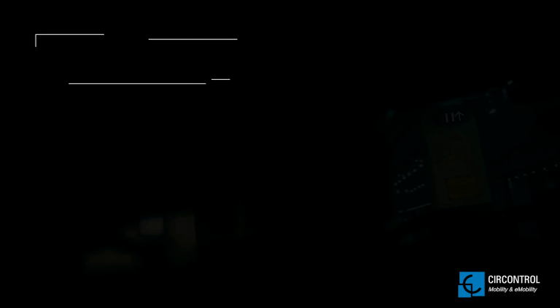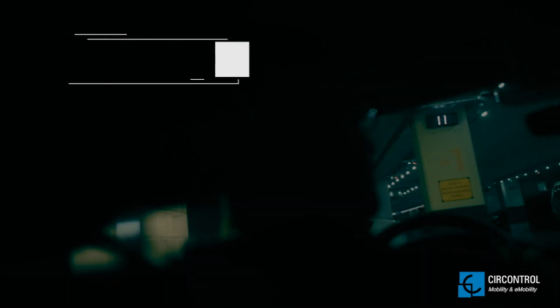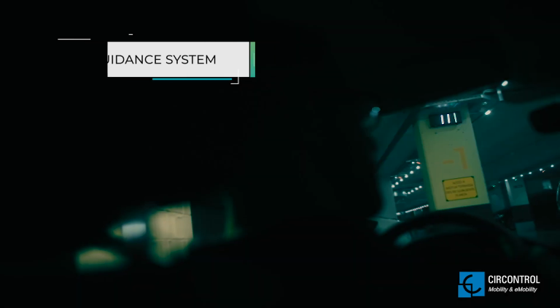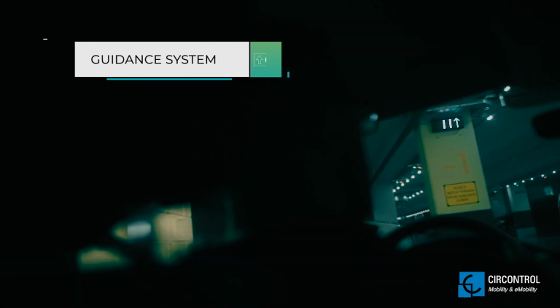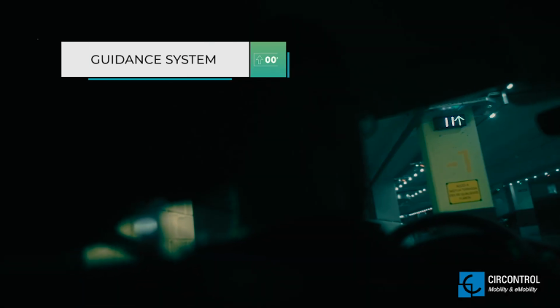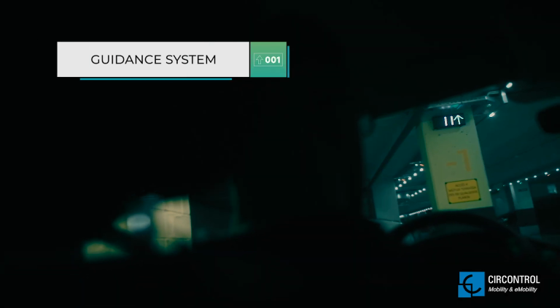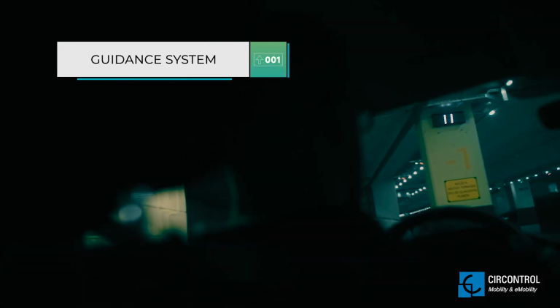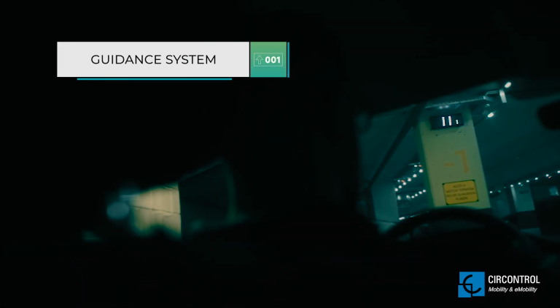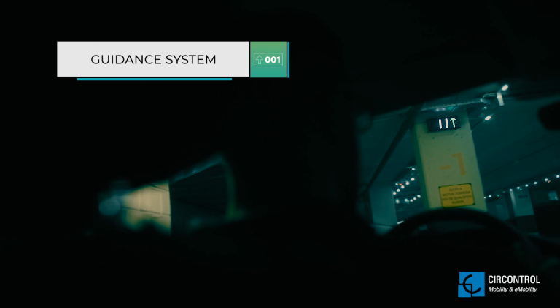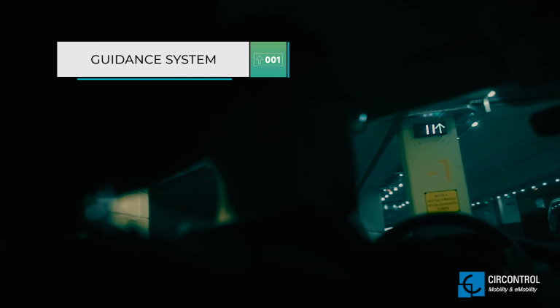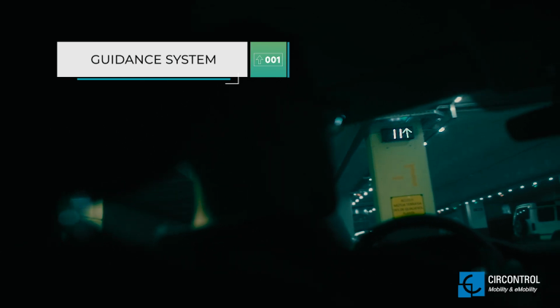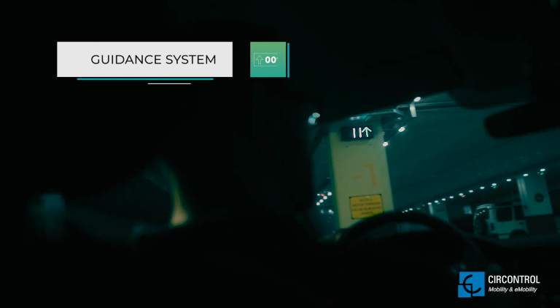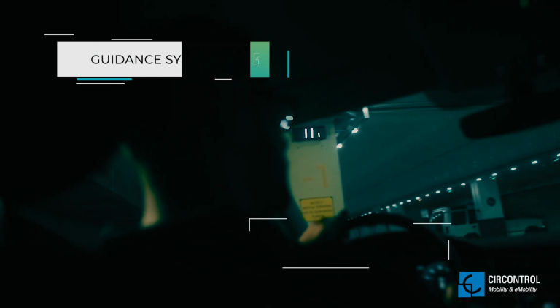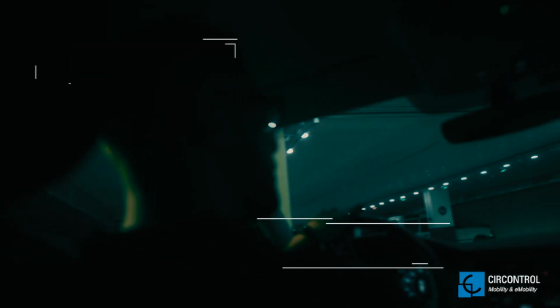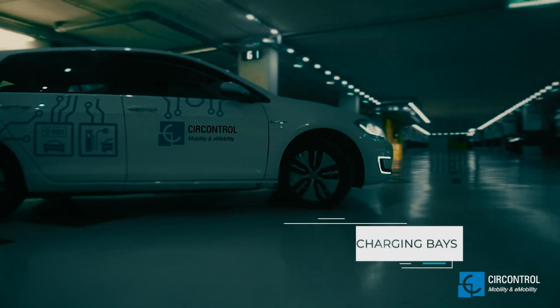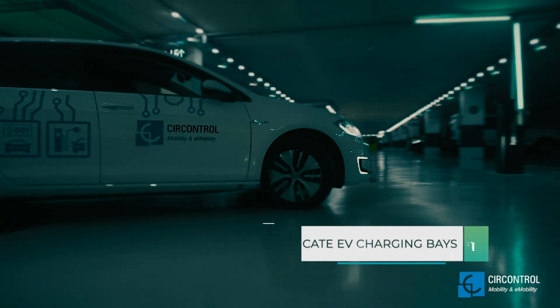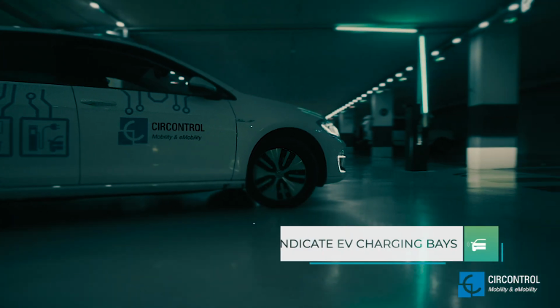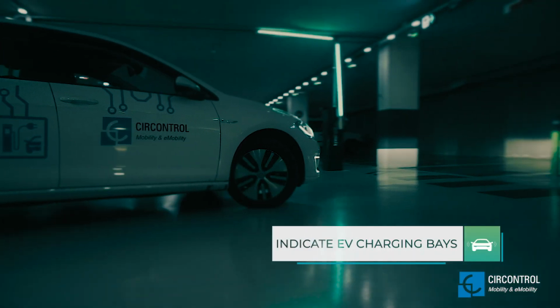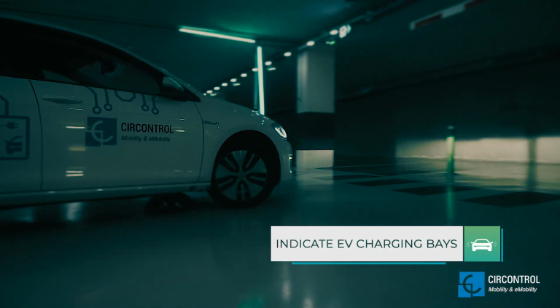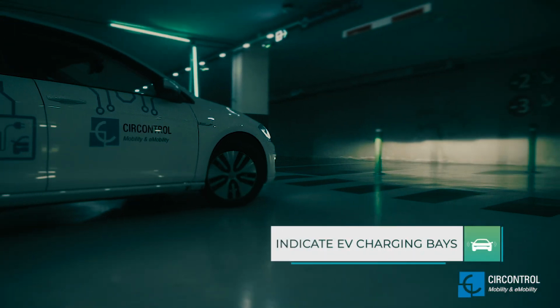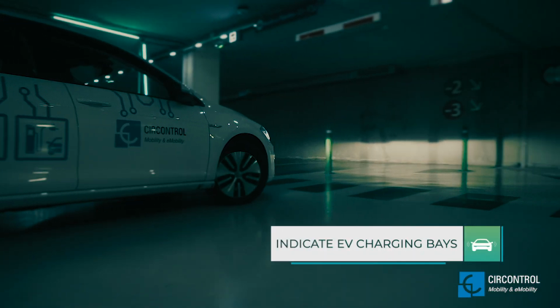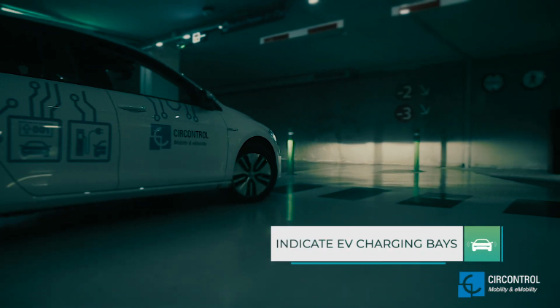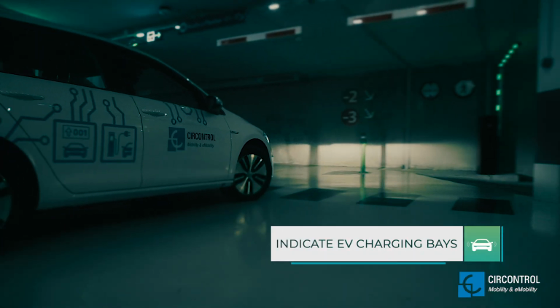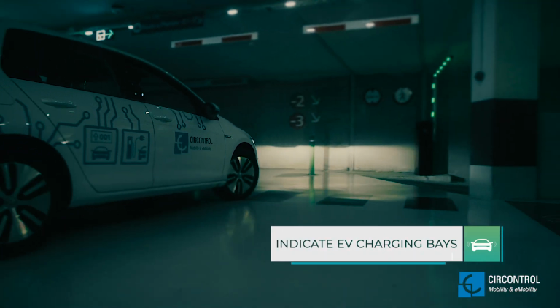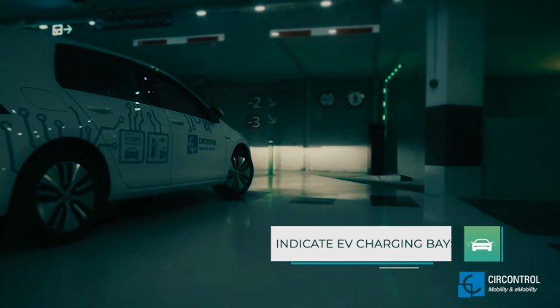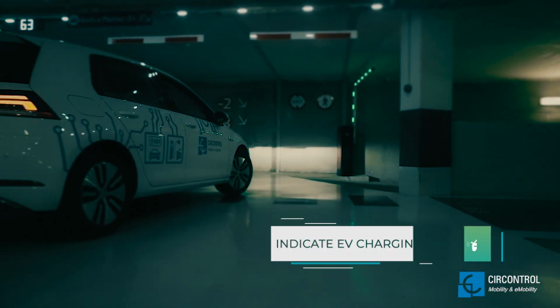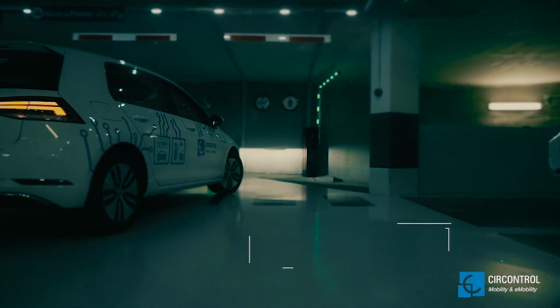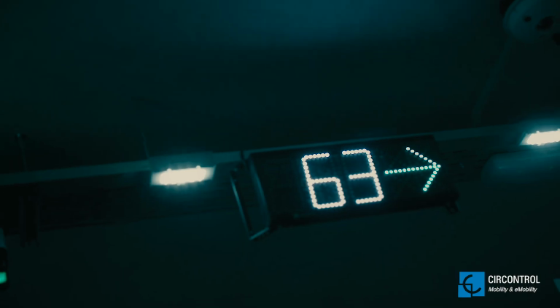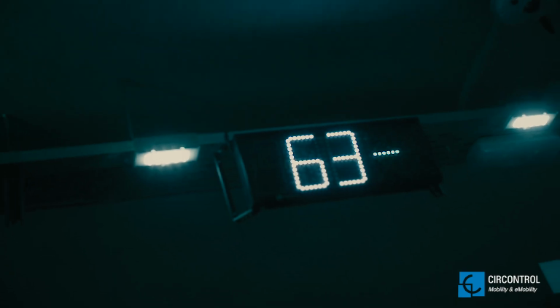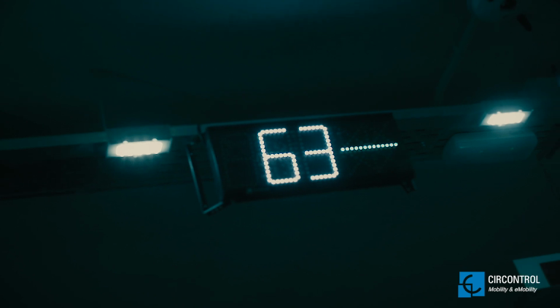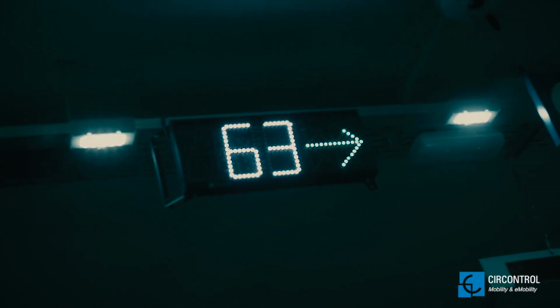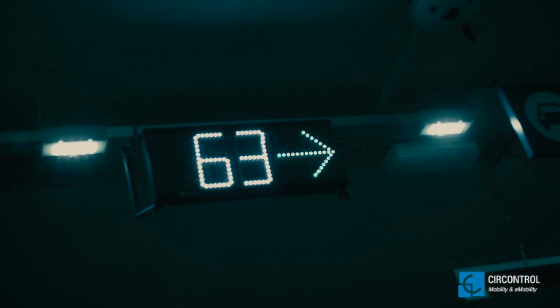Thanks to TheaPark's guidance system, the presence, location and availability of an EV charging bay can be visually indicated.